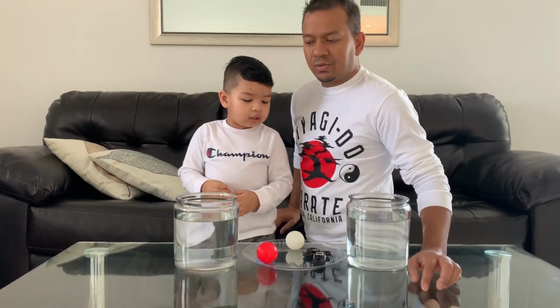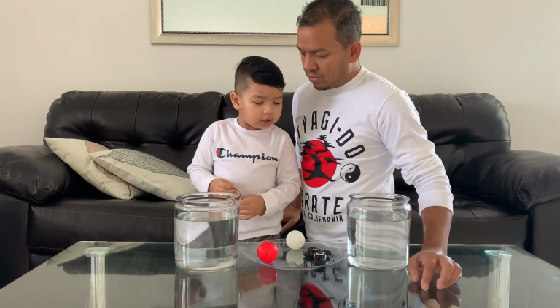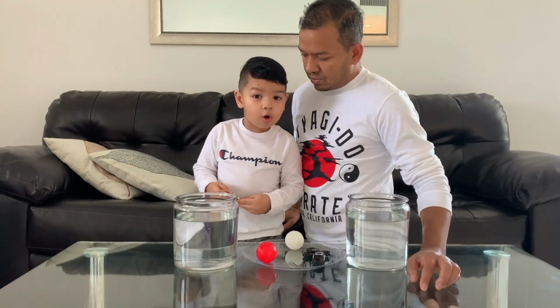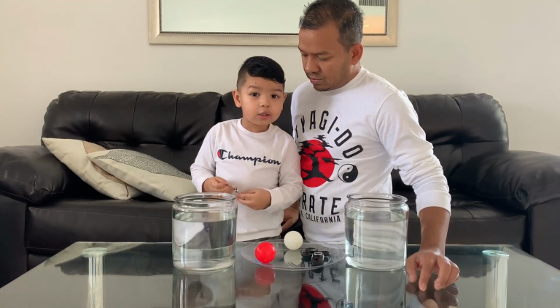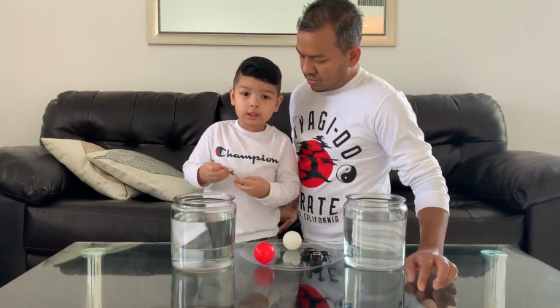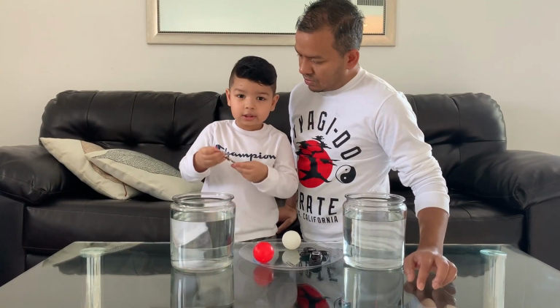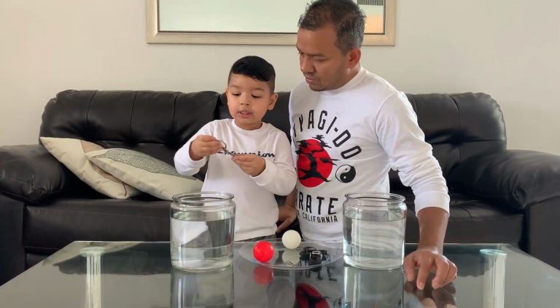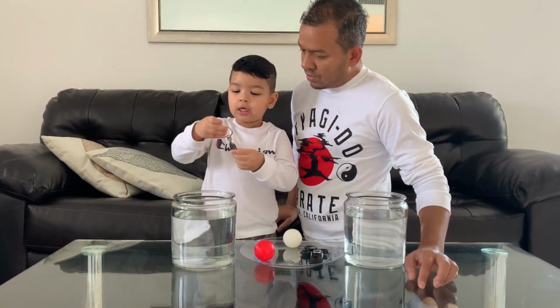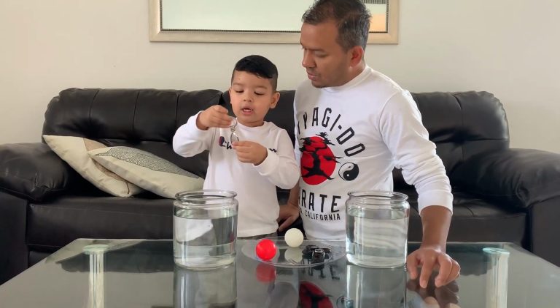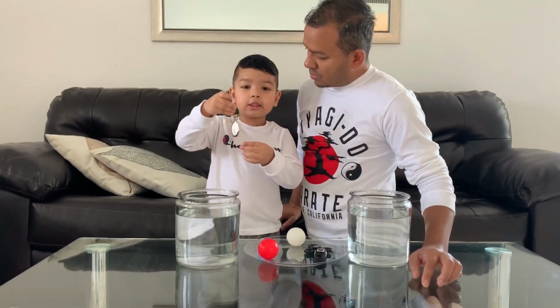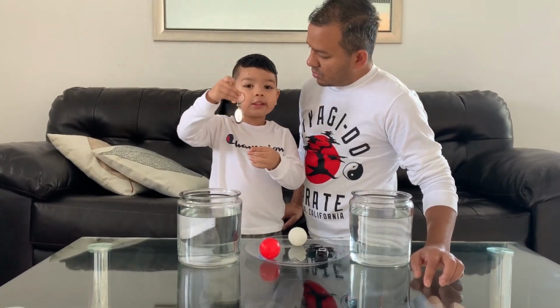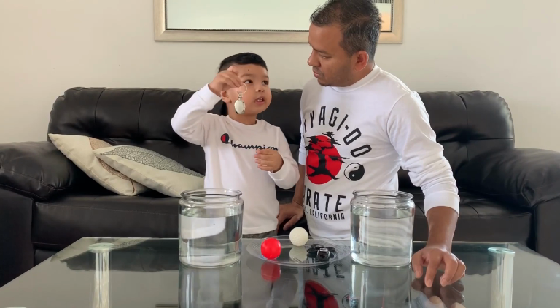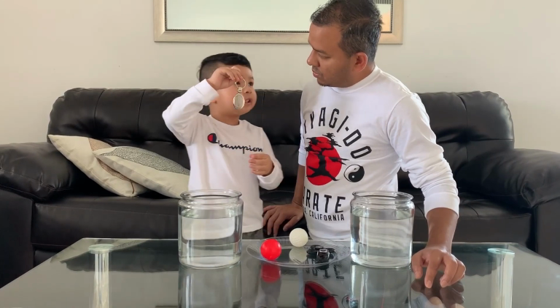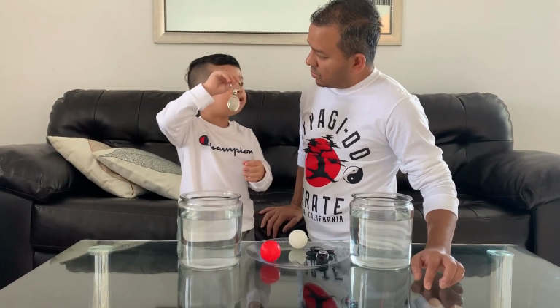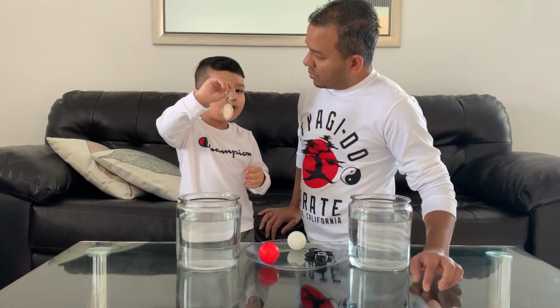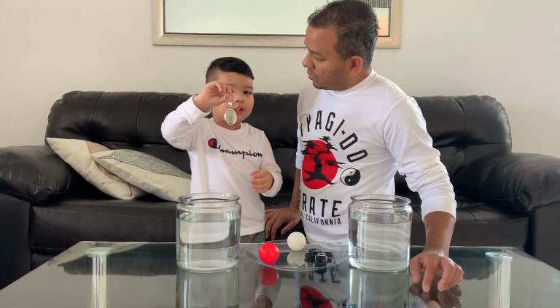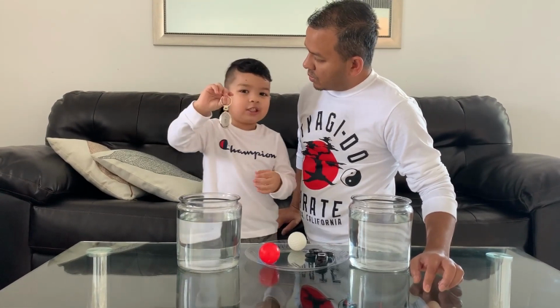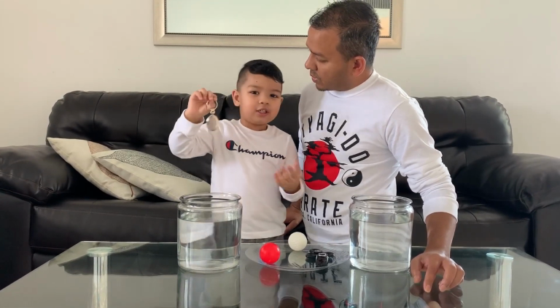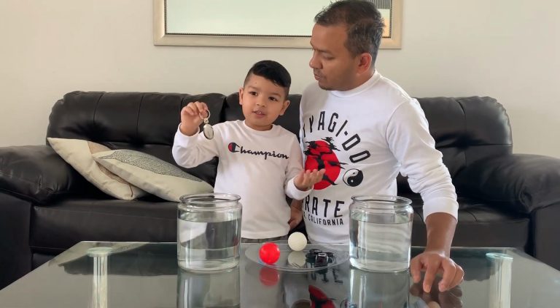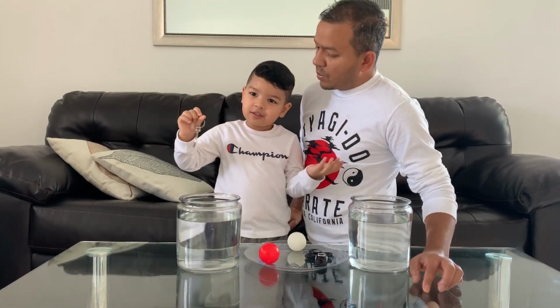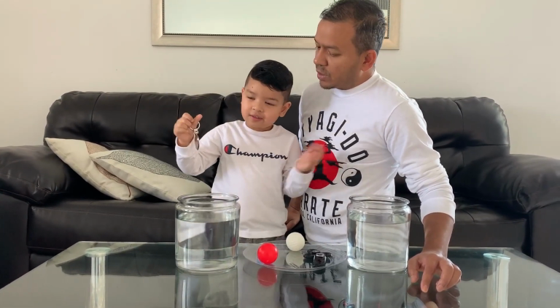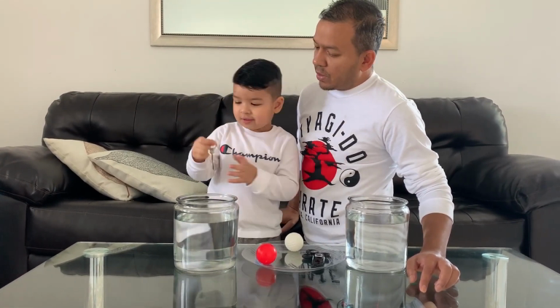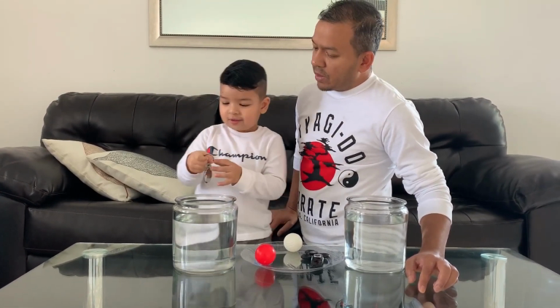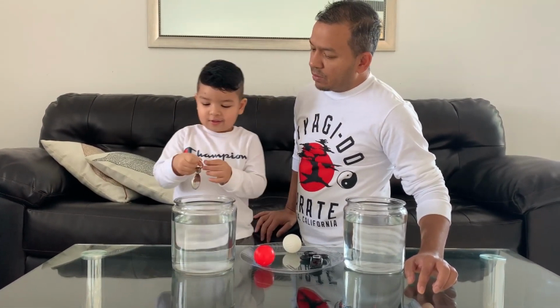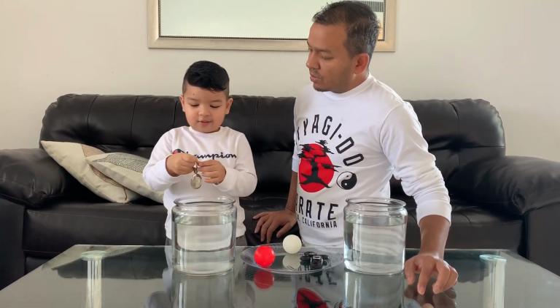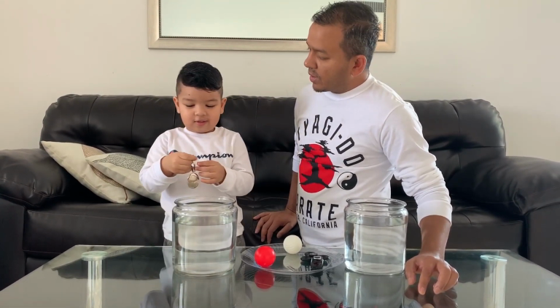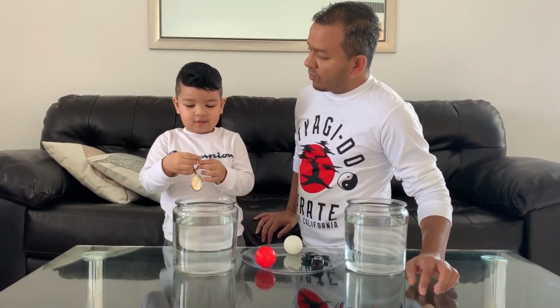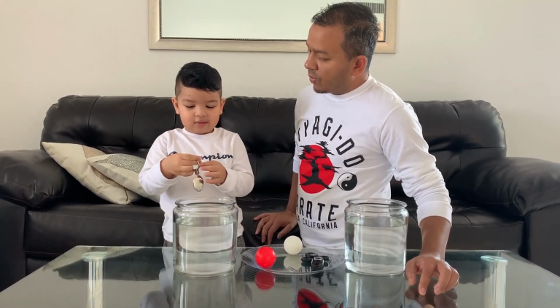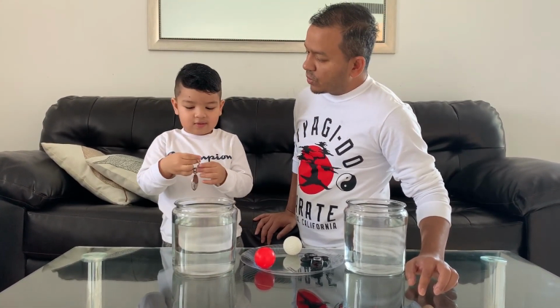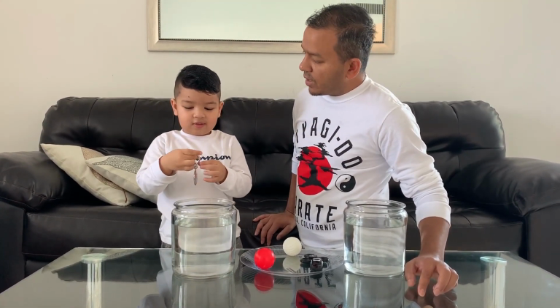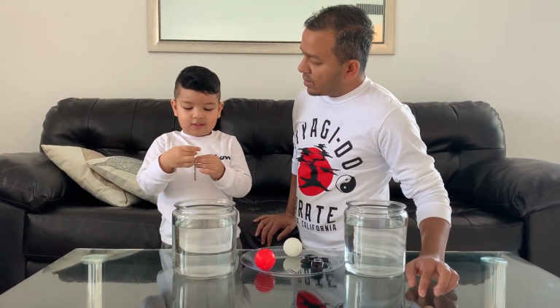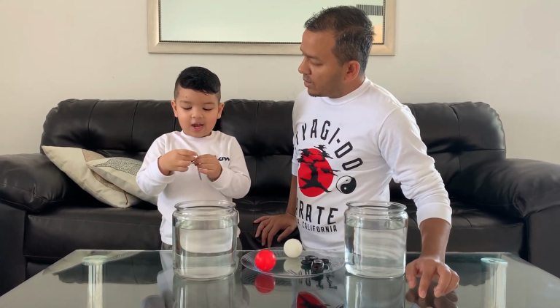I don't know what is going to sink. I think this is going to sink or float. So we're going to do an experiment about sink and float today? Yeah.